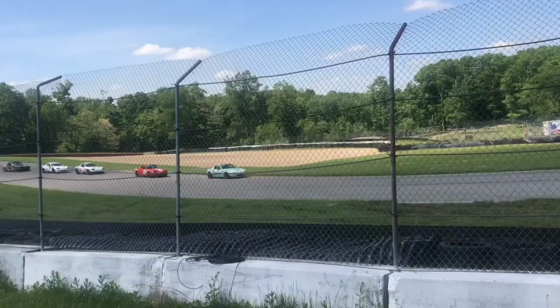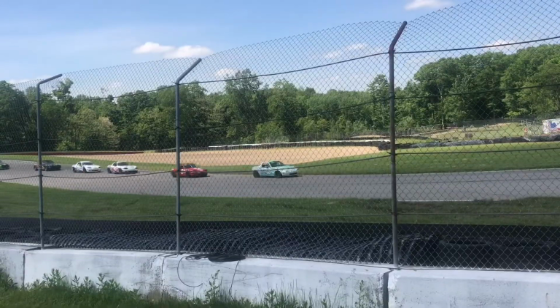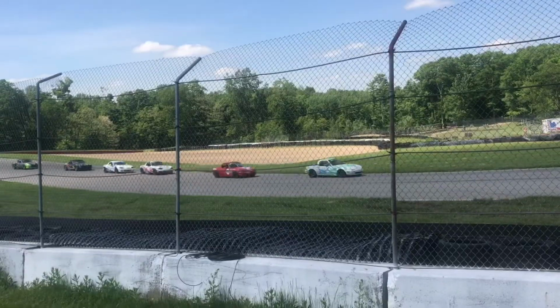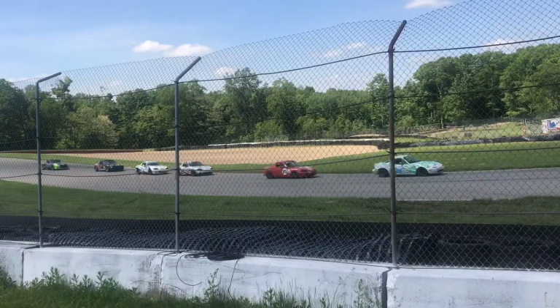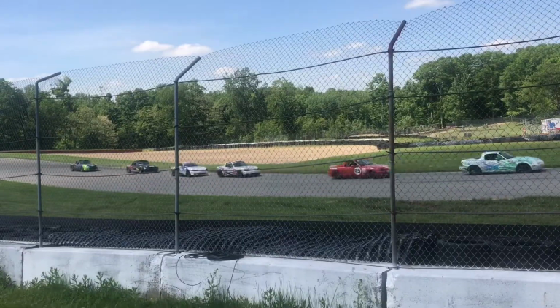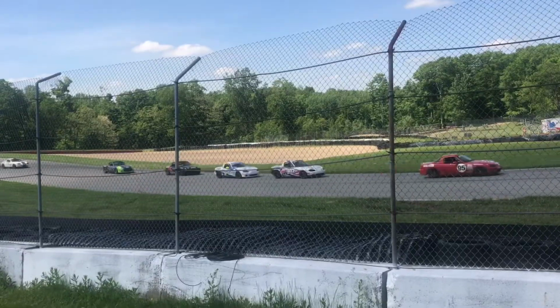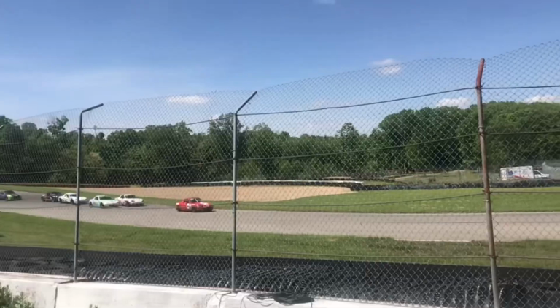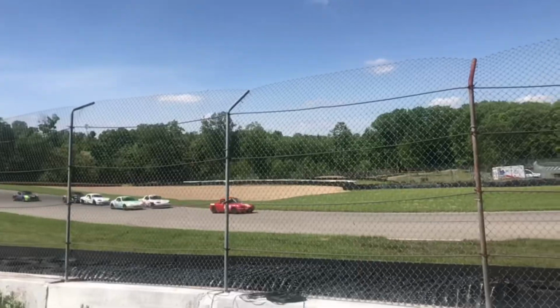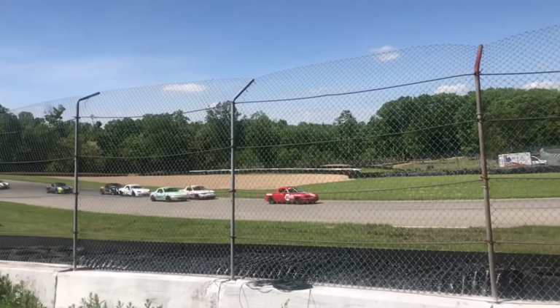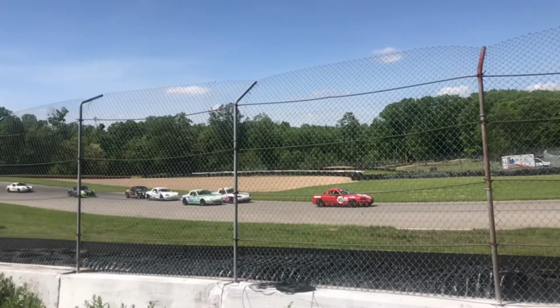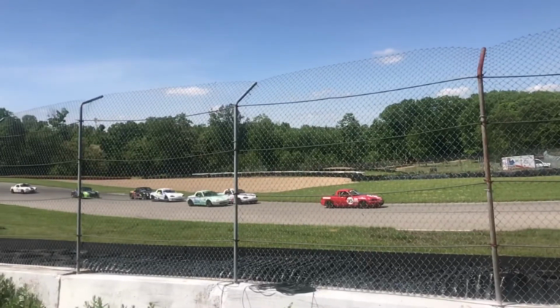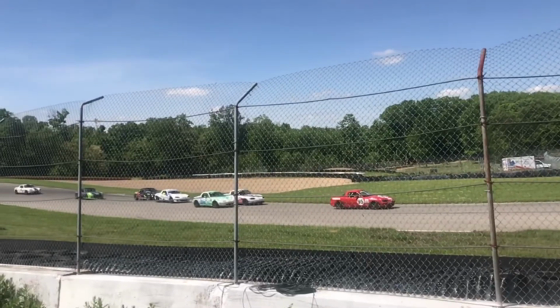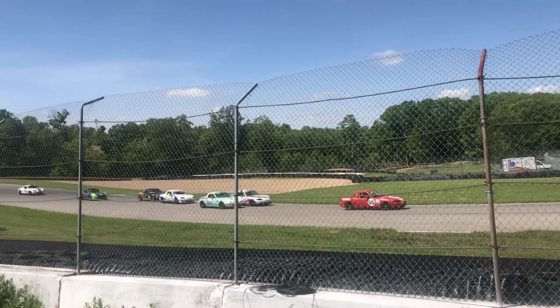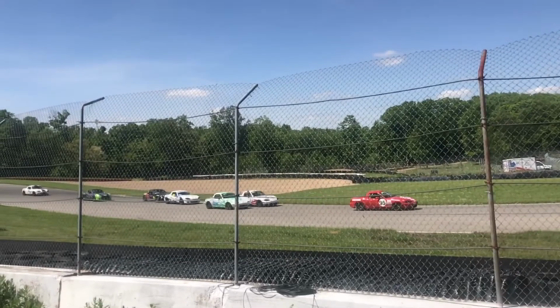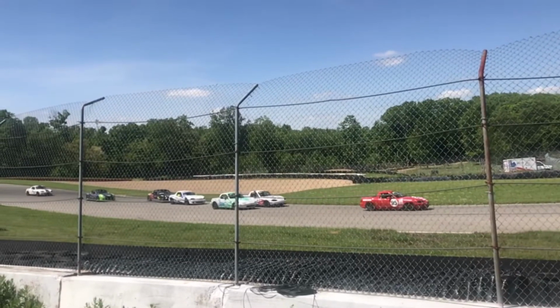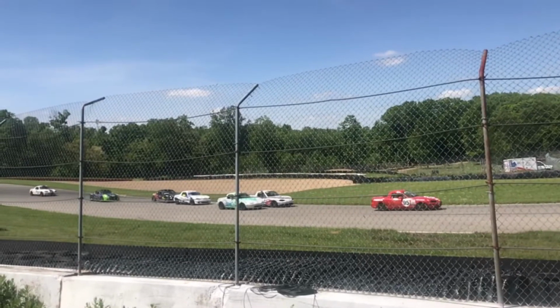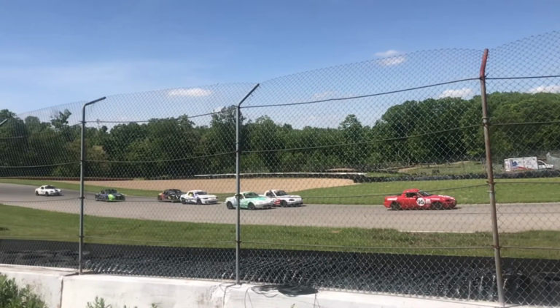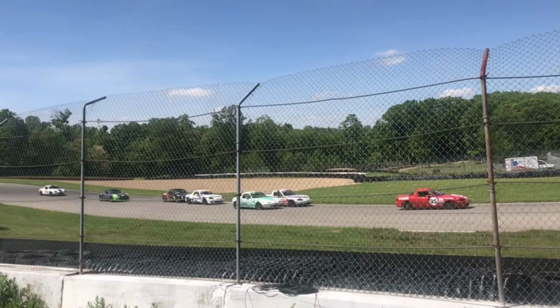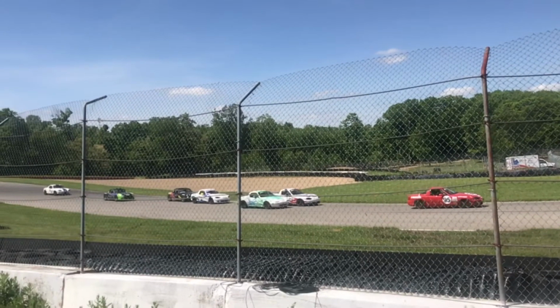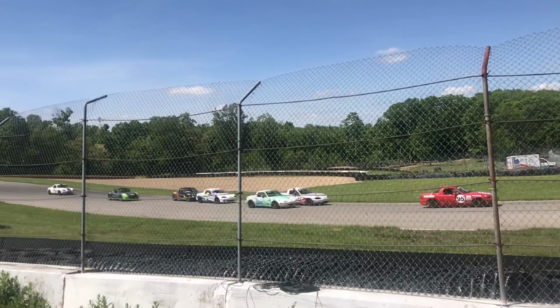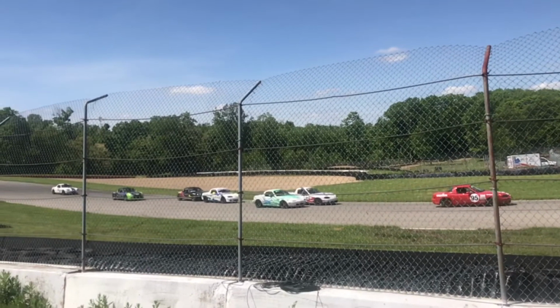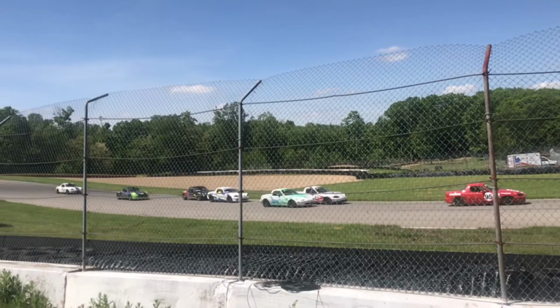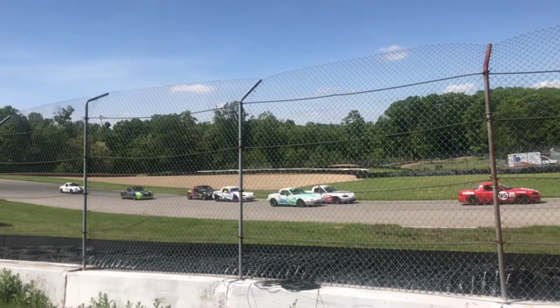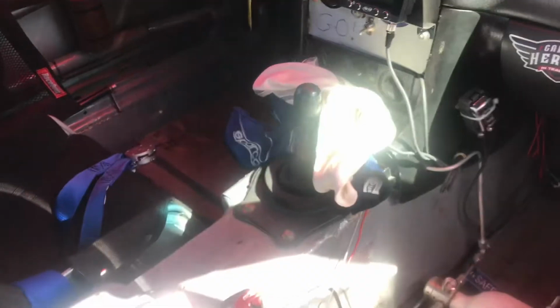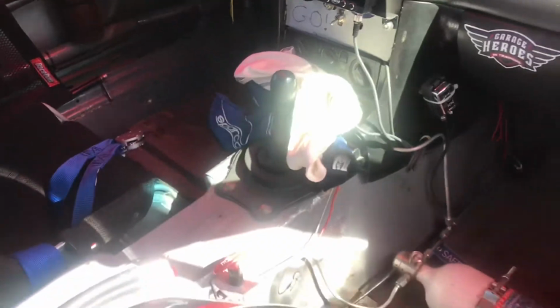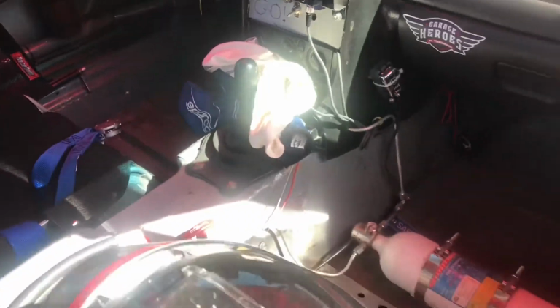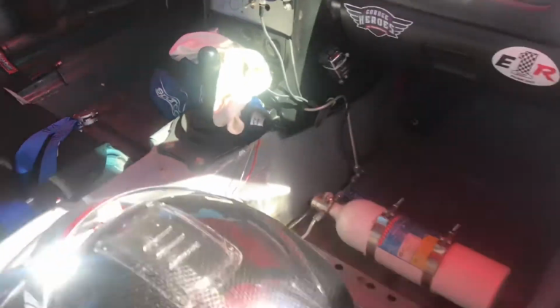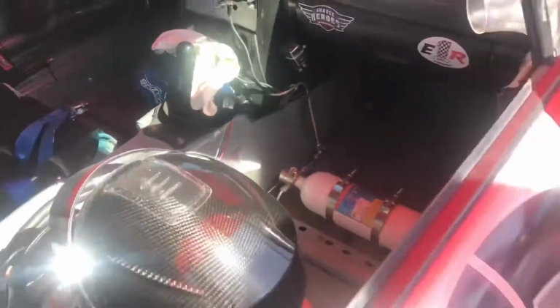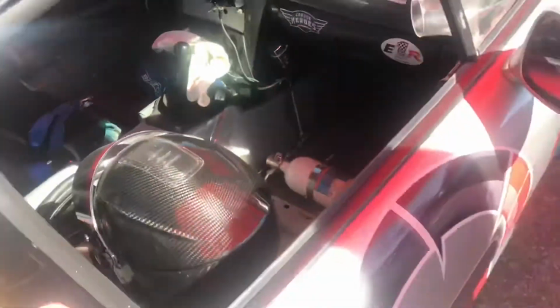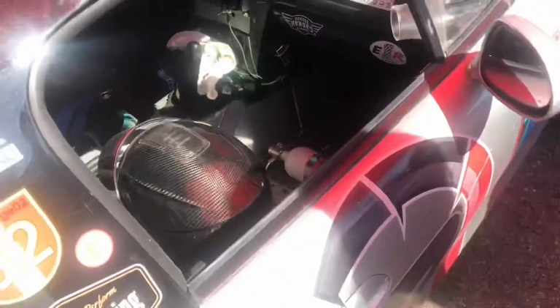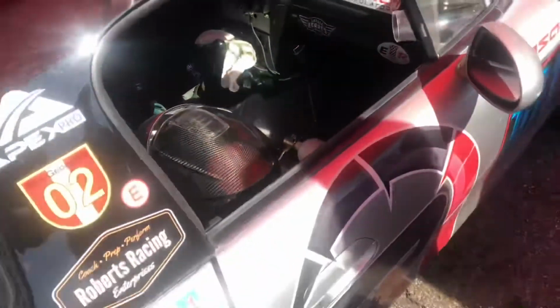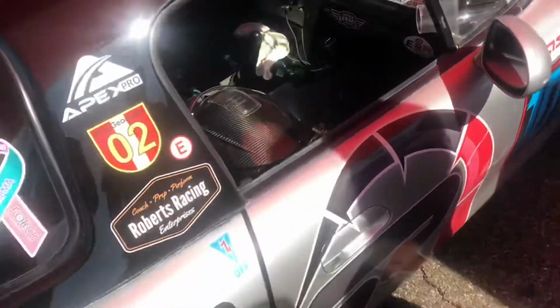On the racetrack, you're looking for any advantage. And tires like this aren't cheap either. It's the cost of doing business.